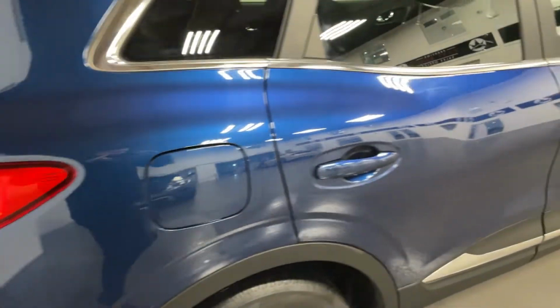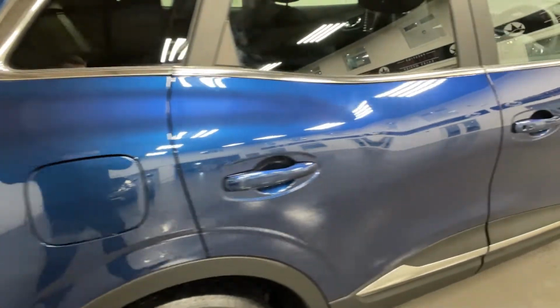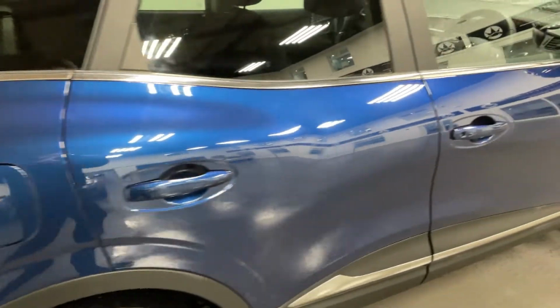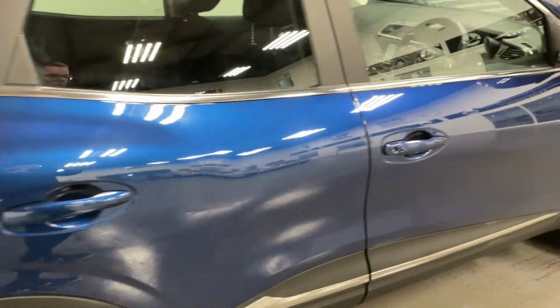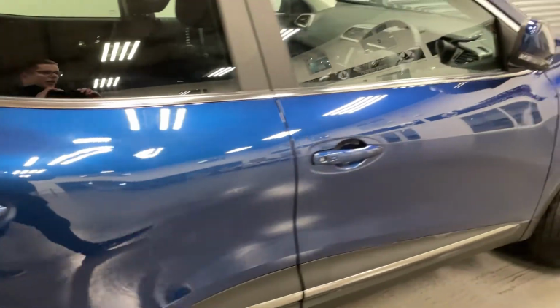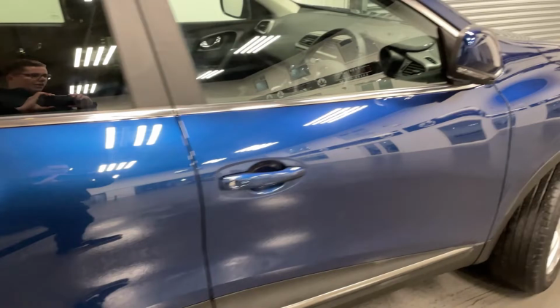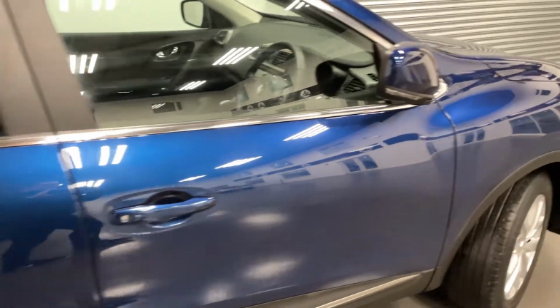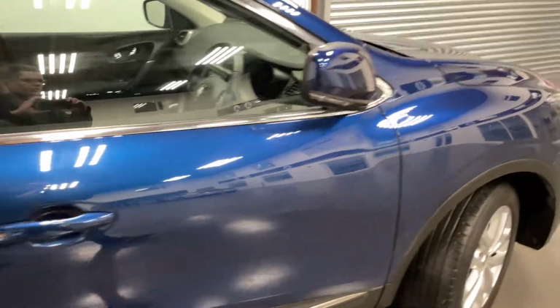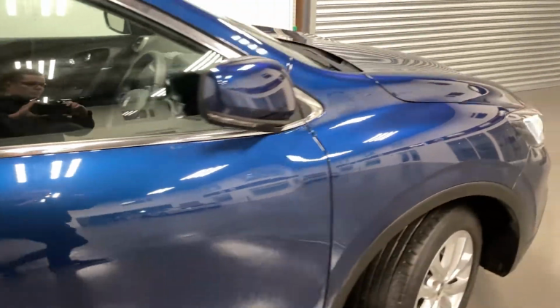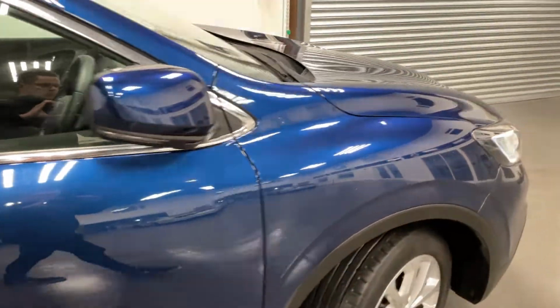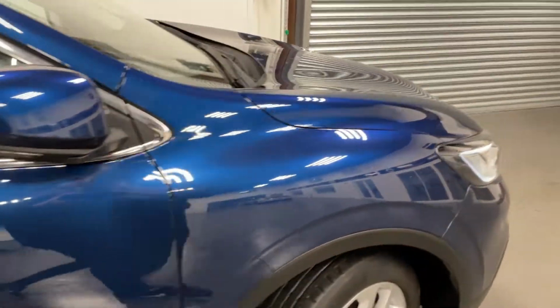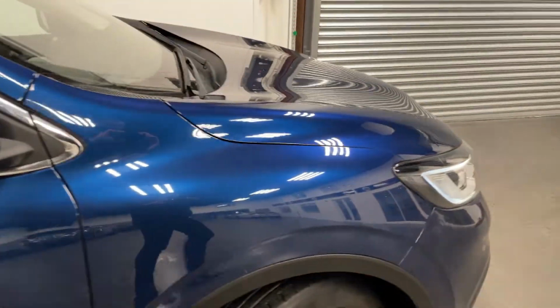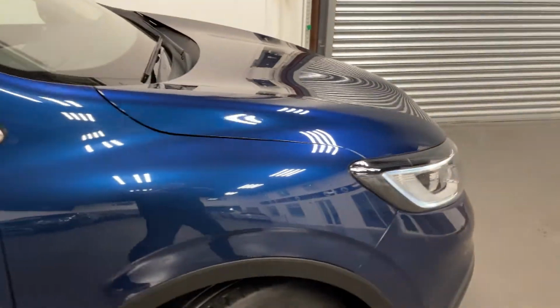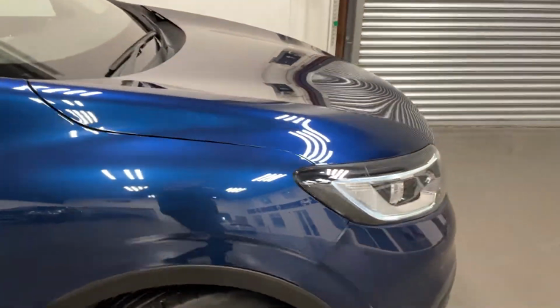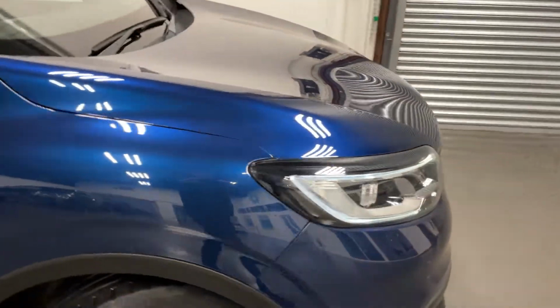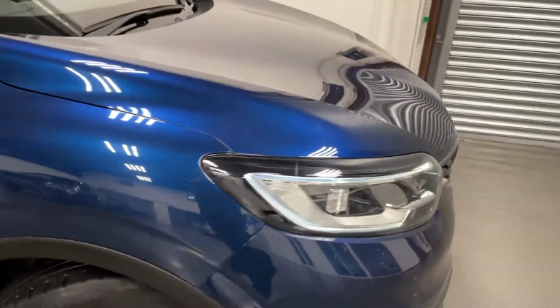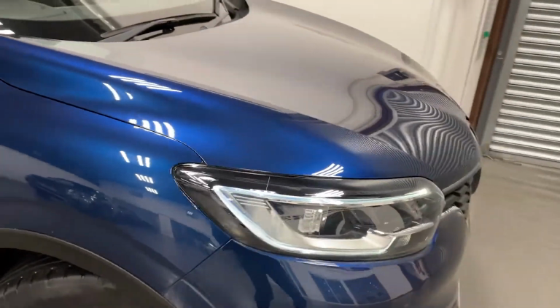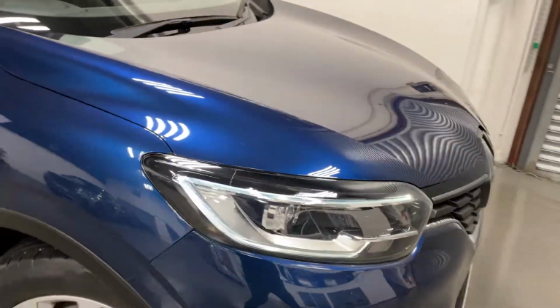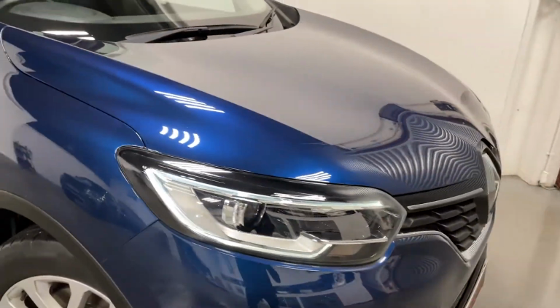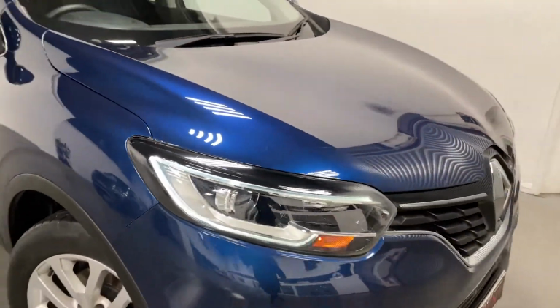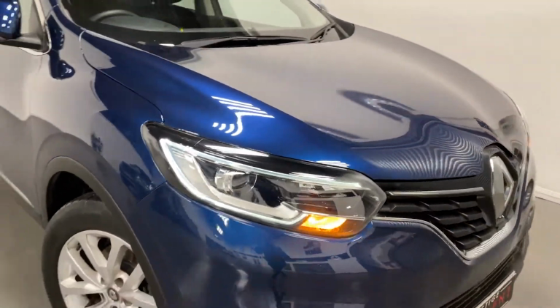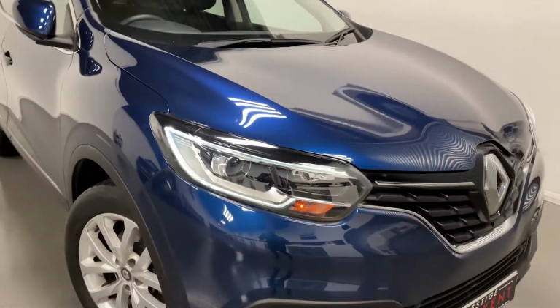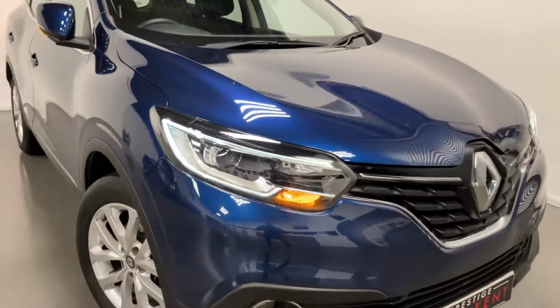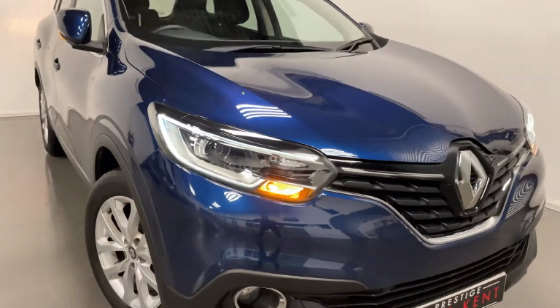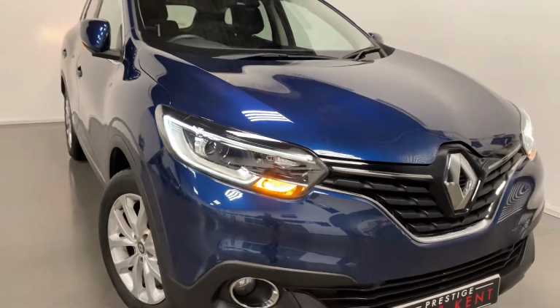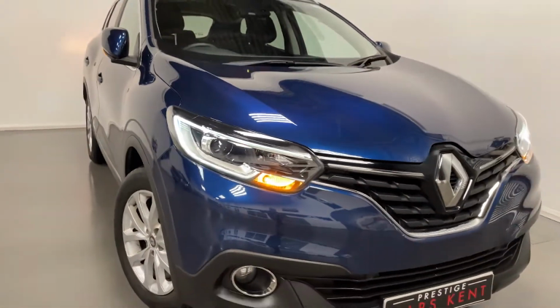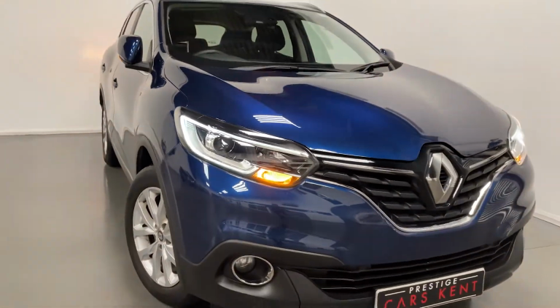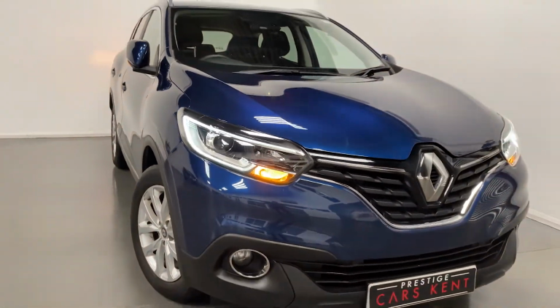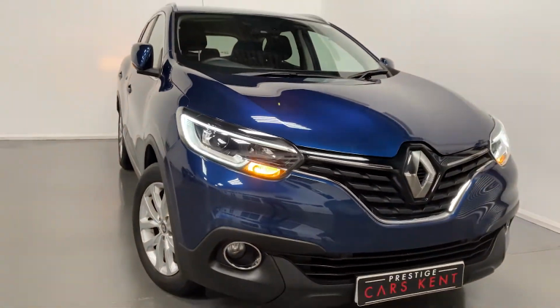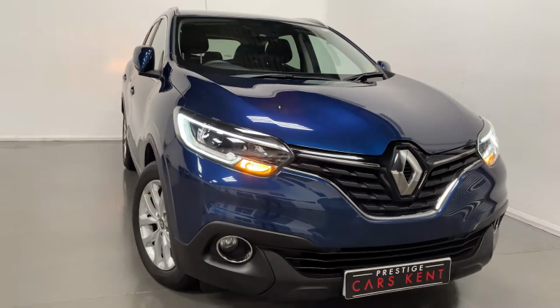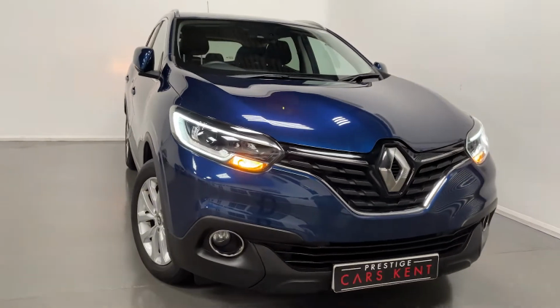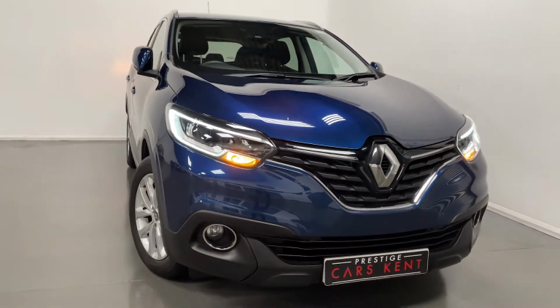And that is our Renault Kadjar. Fantastic, thank you.